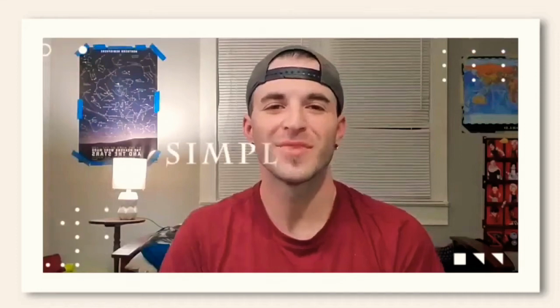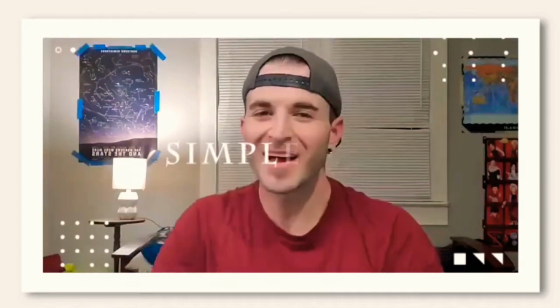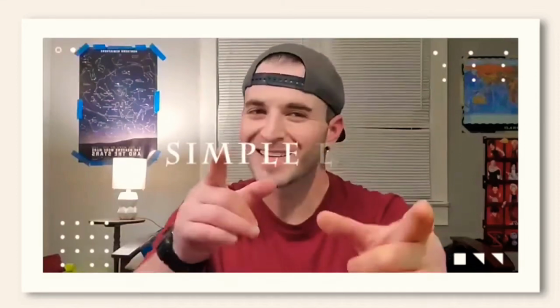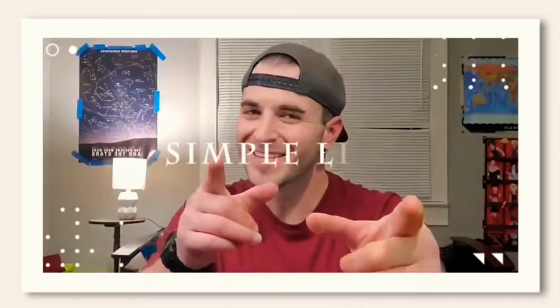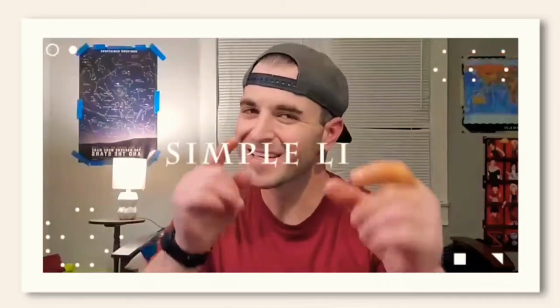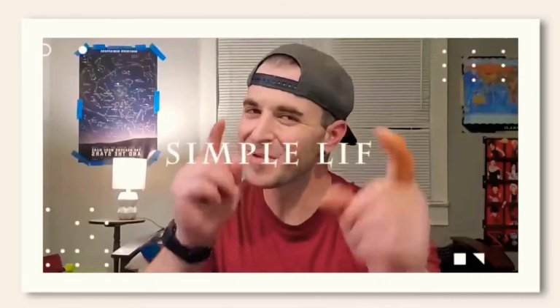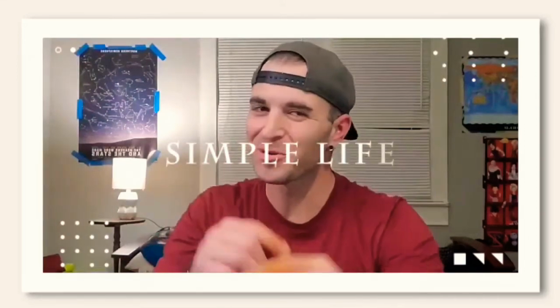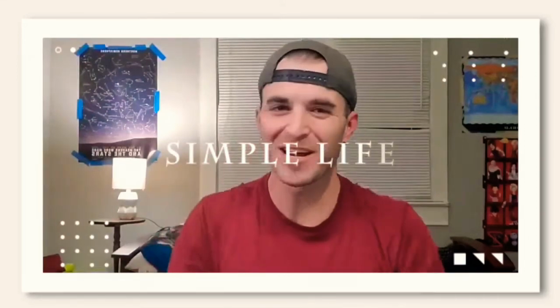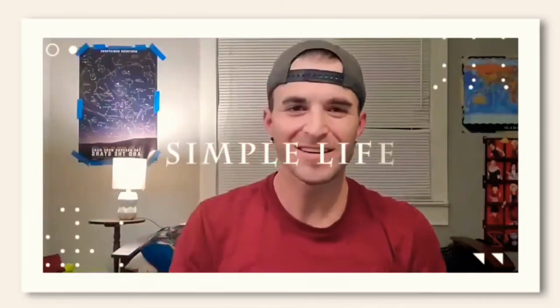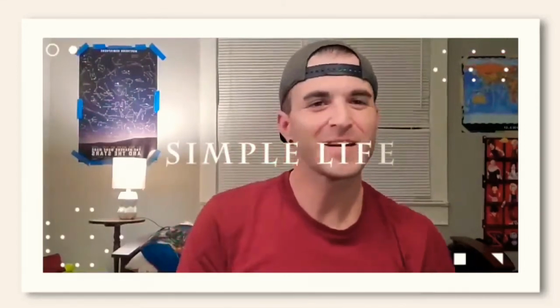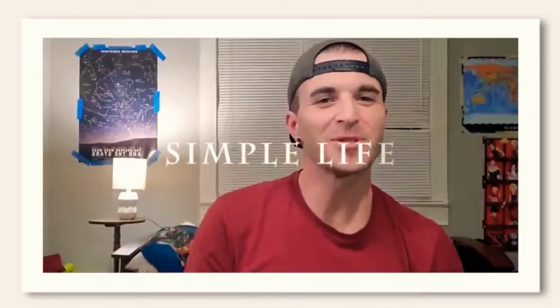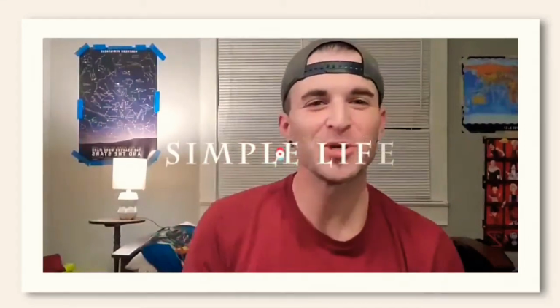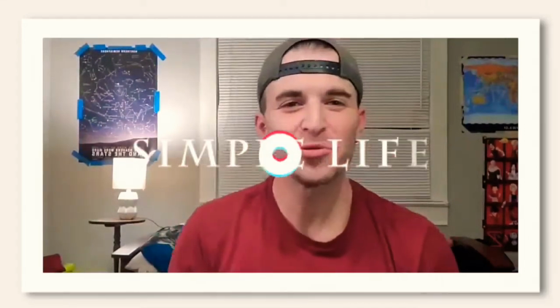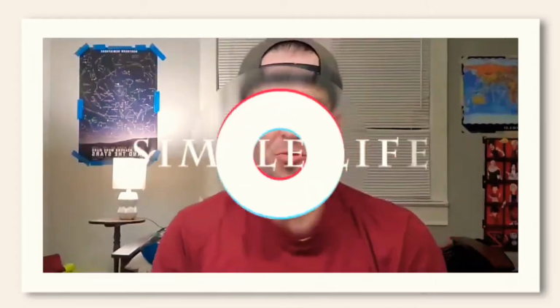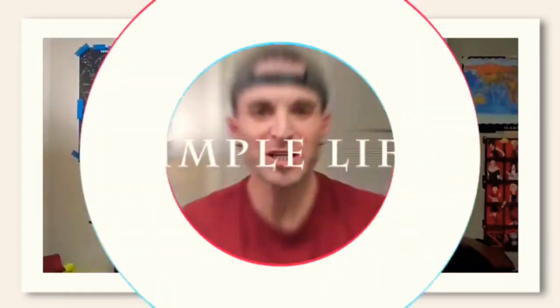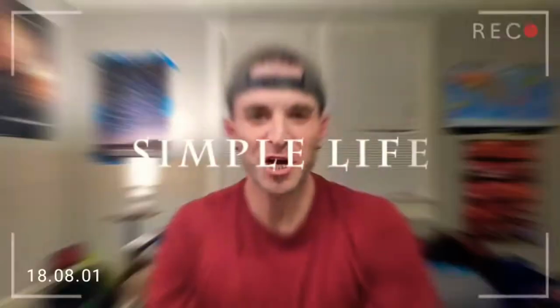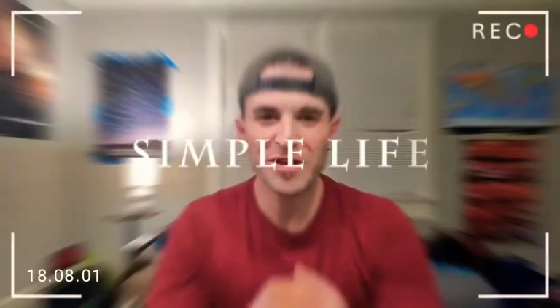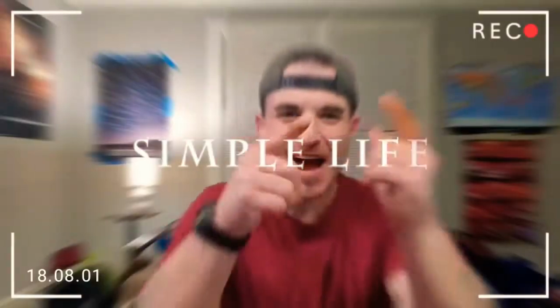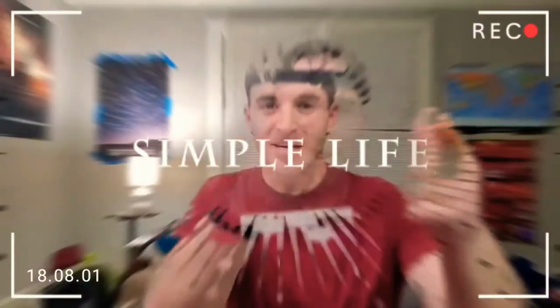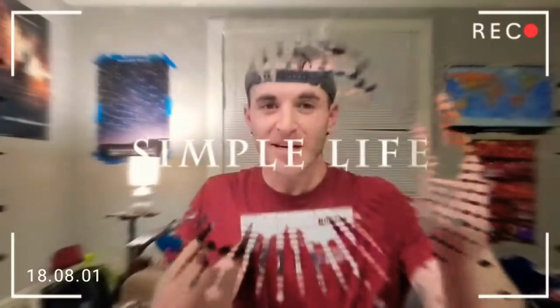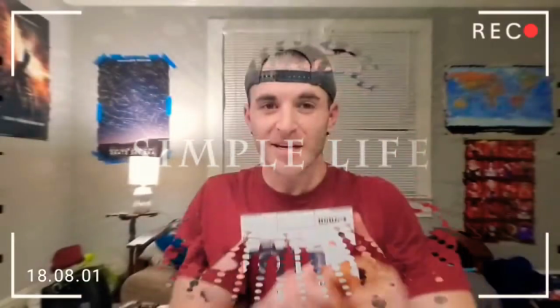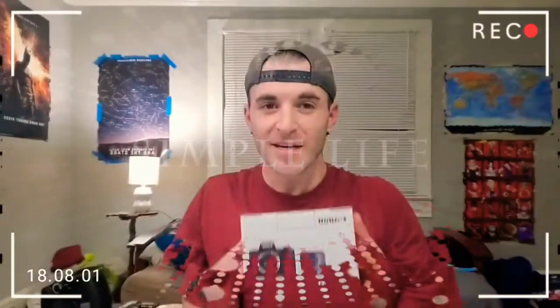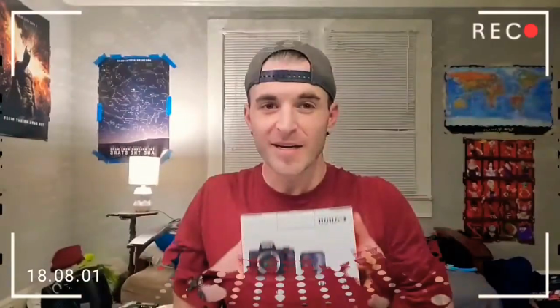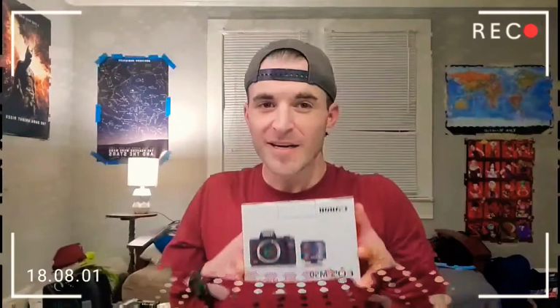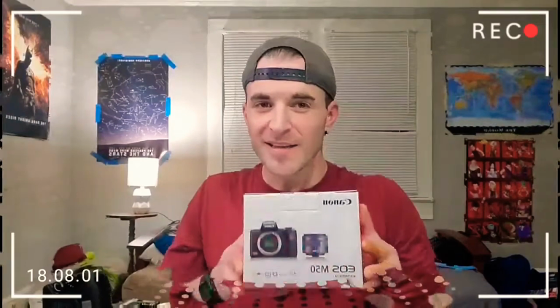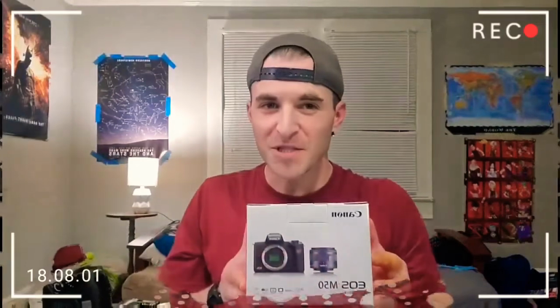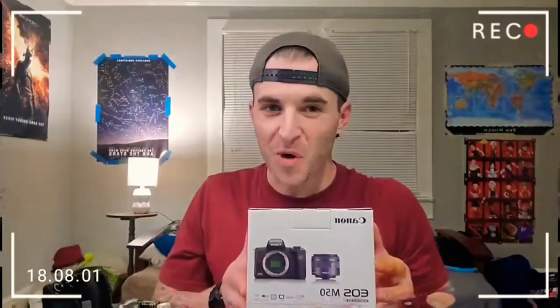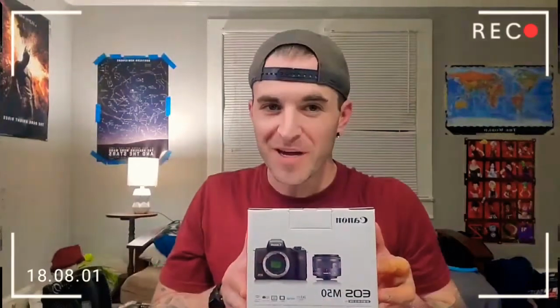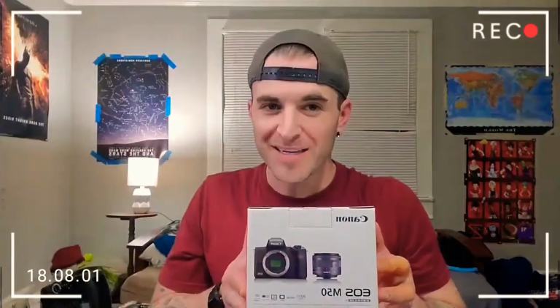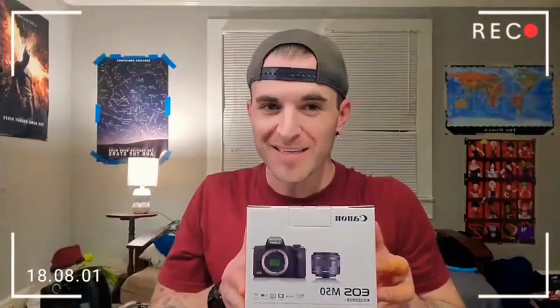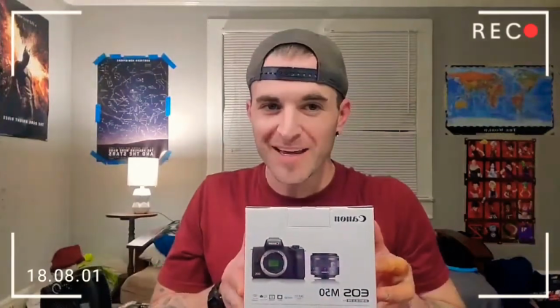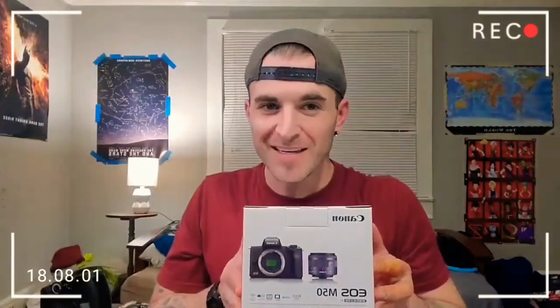Hey, it's Mitchell here coming to you through my channel, The Added Voice. This is what we got today.